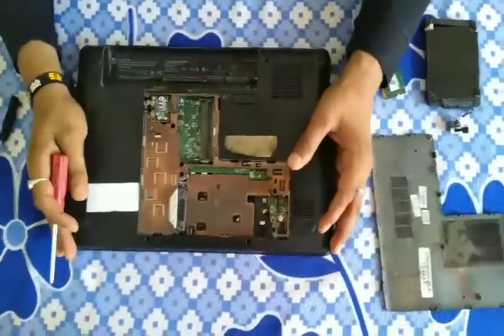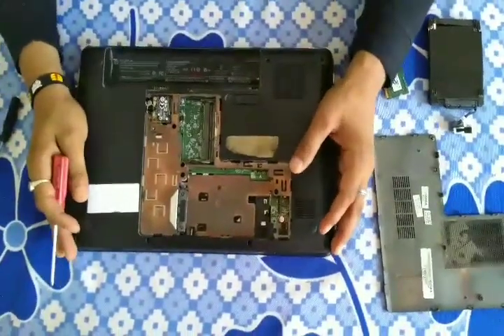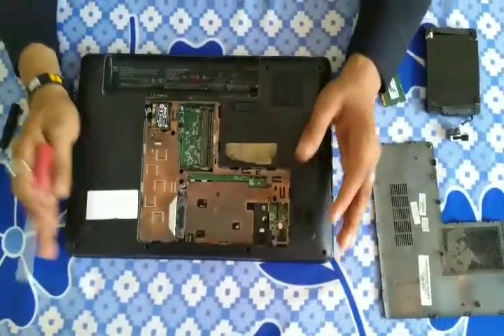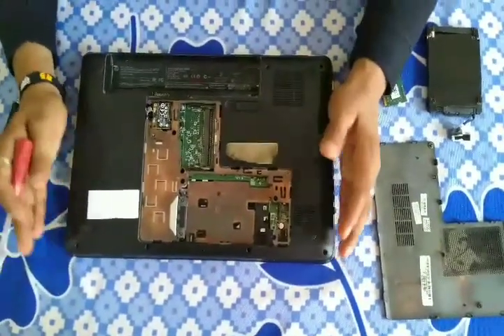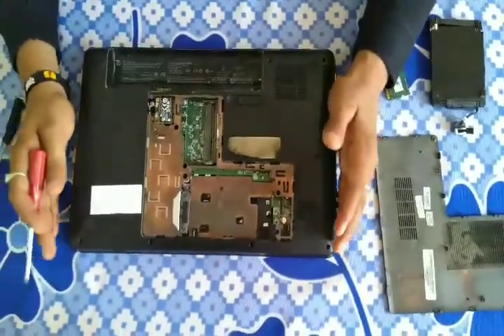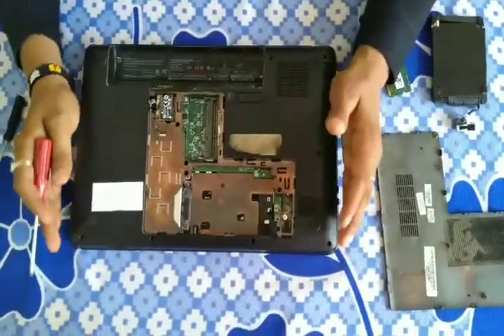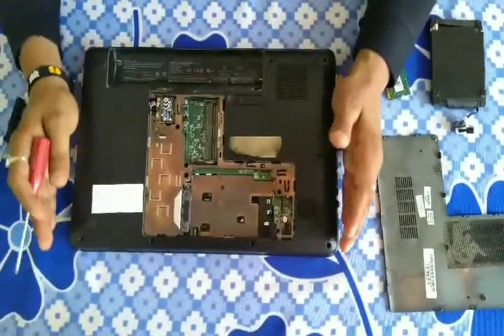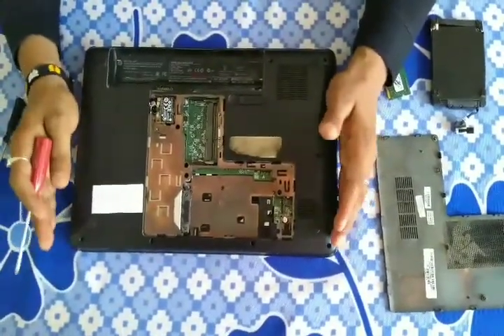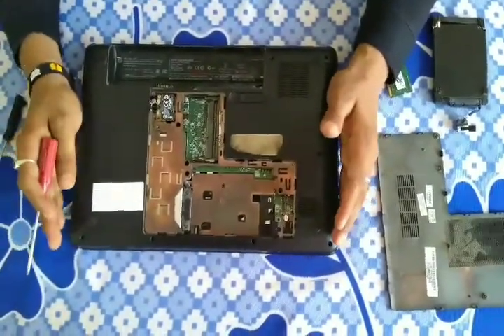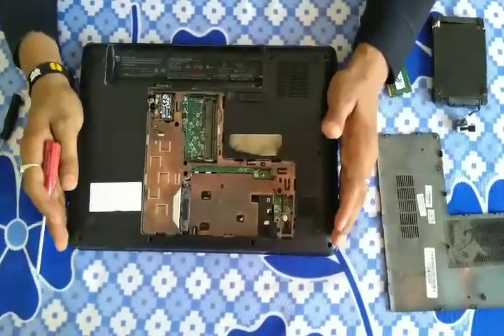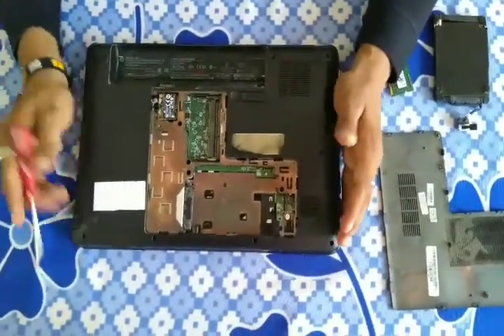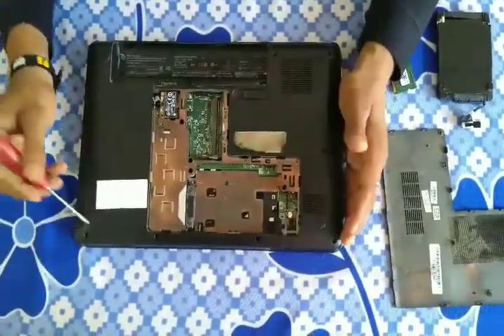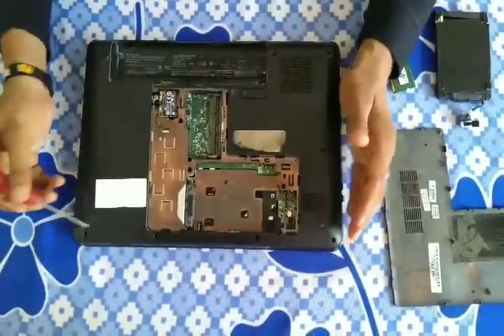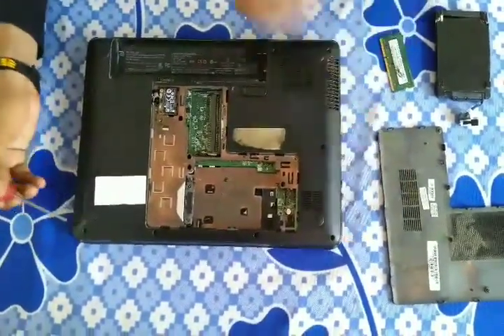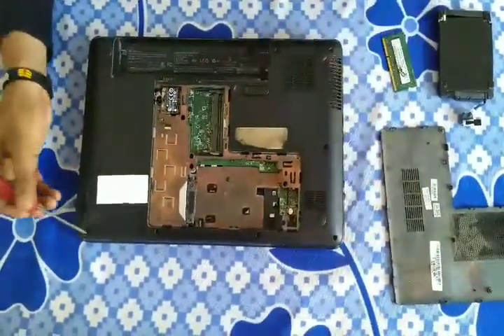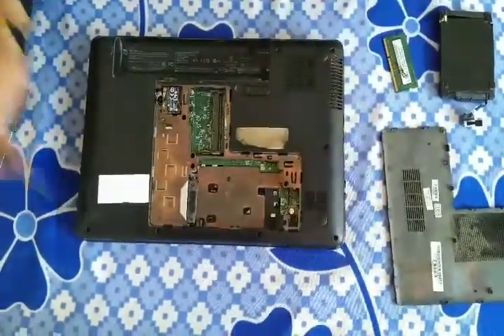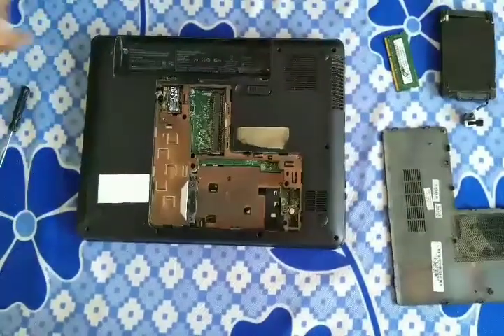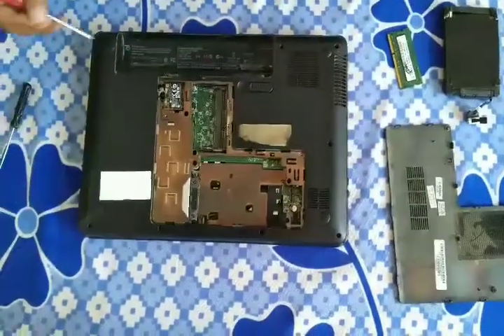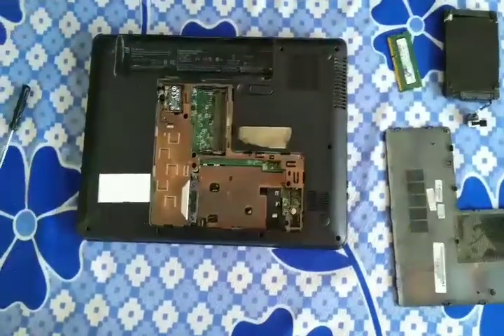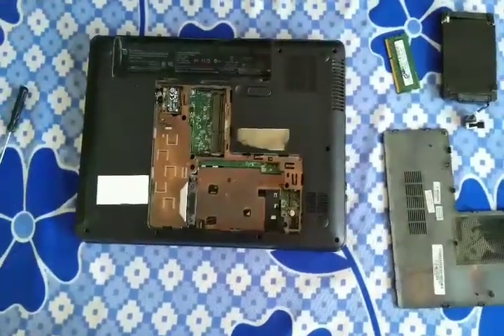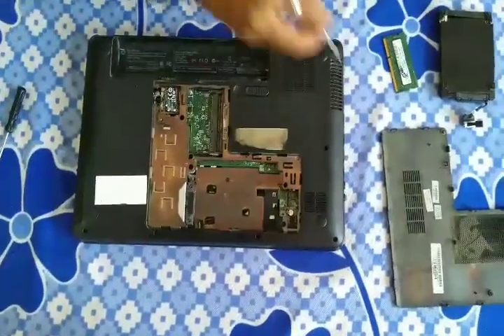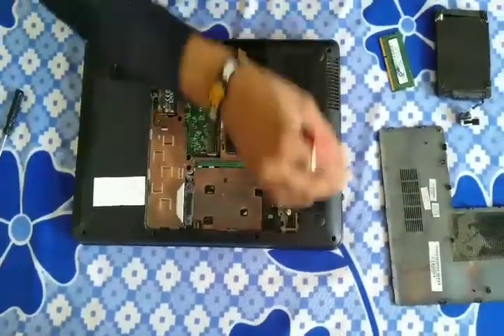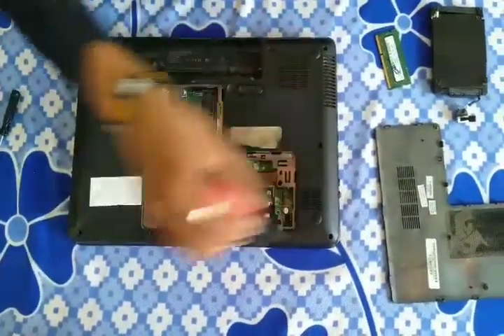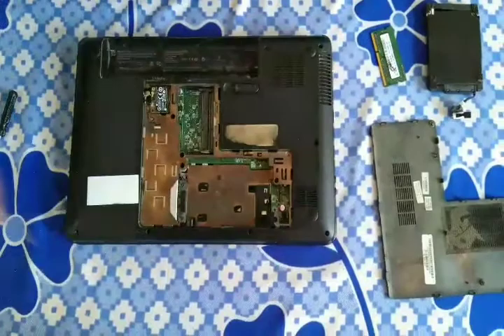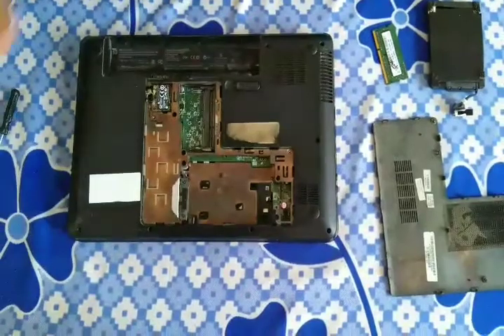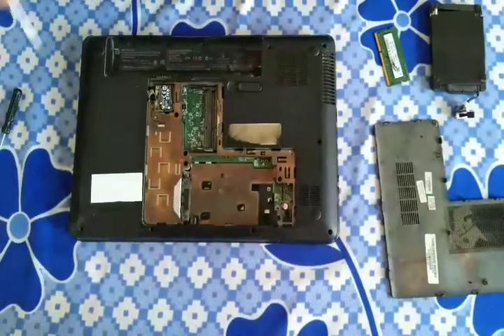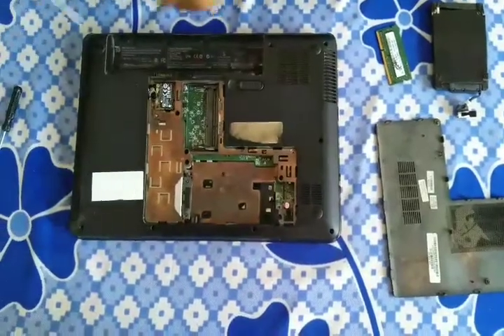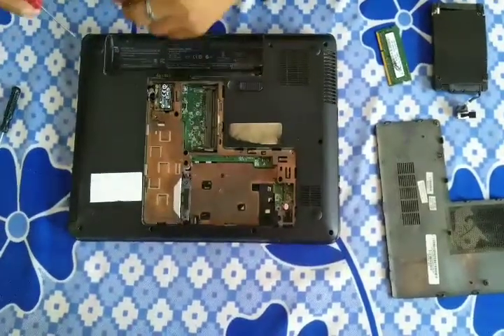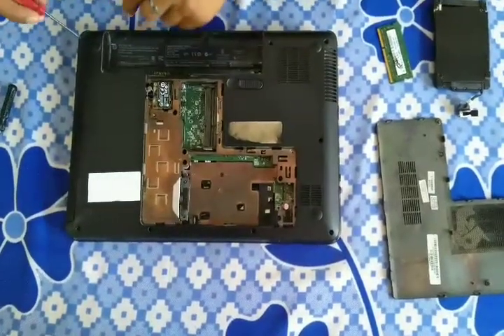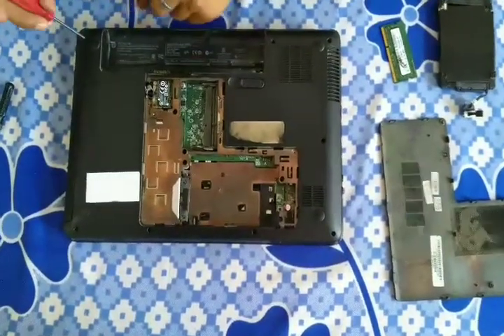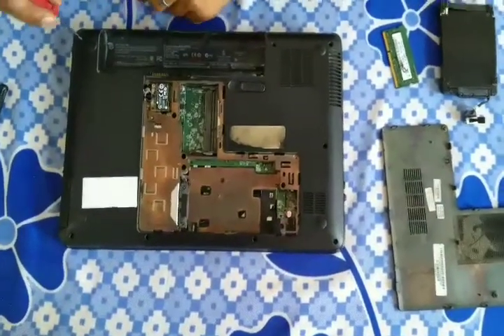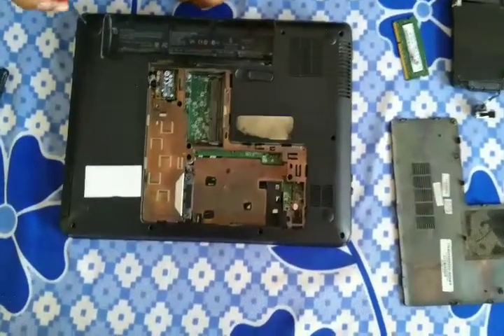Now we have to open all the screws on the back side.